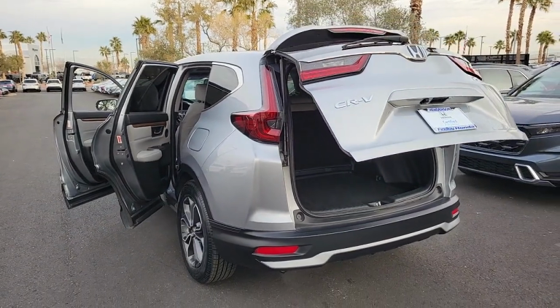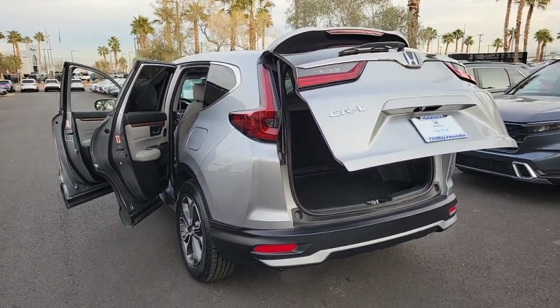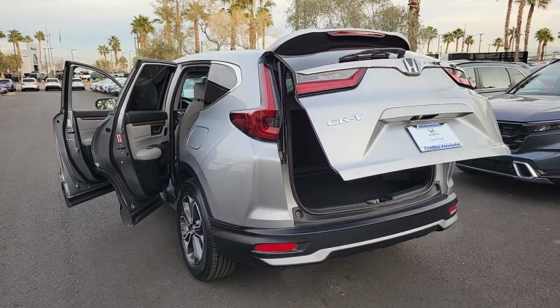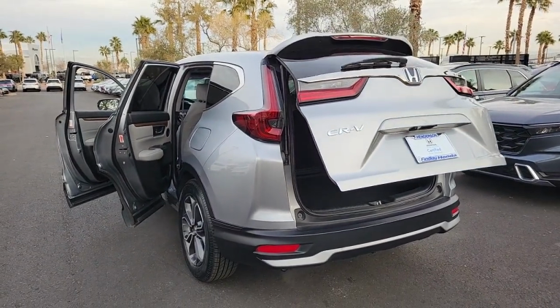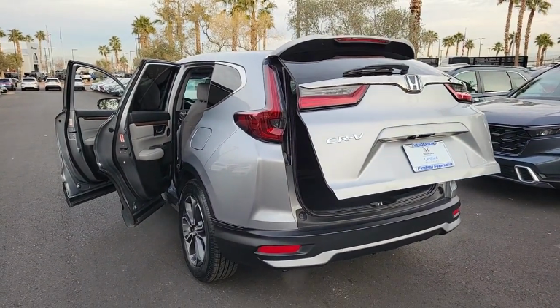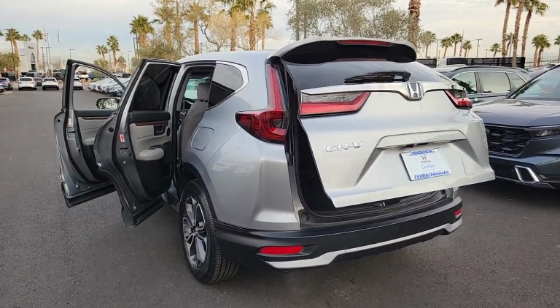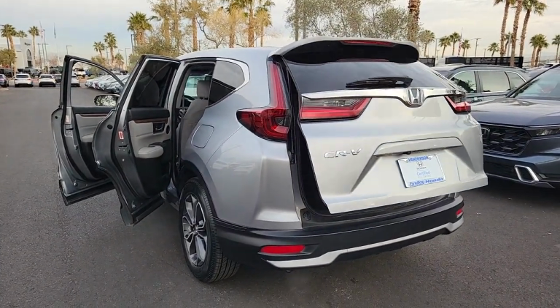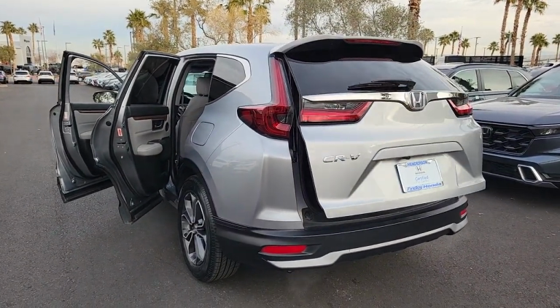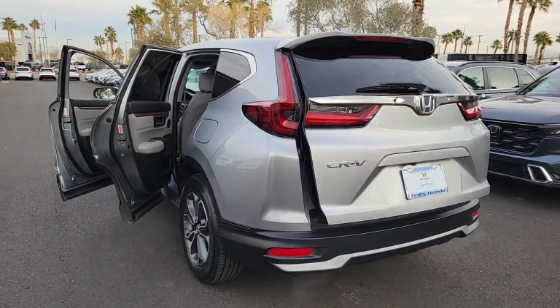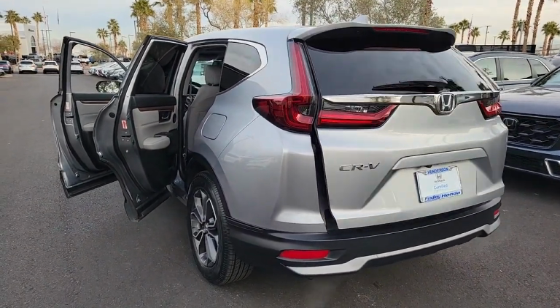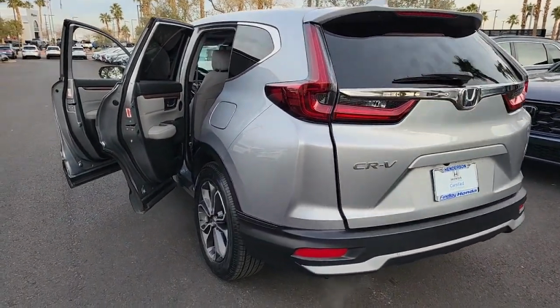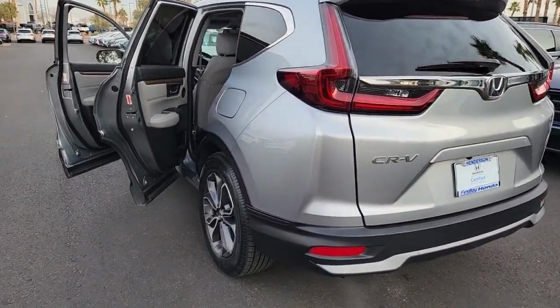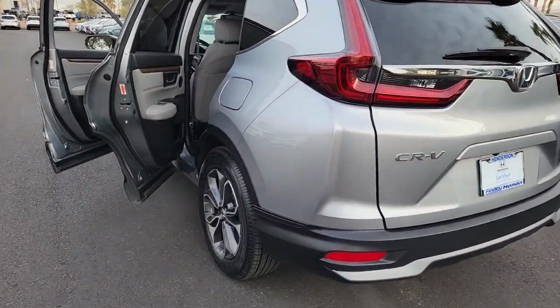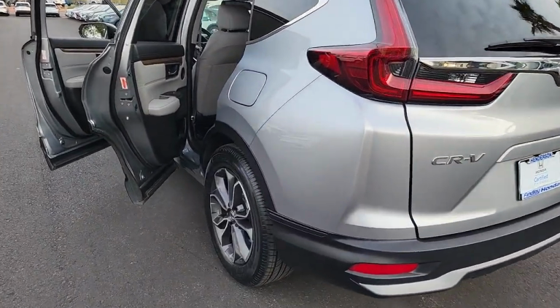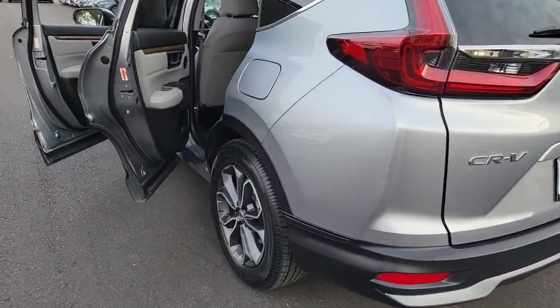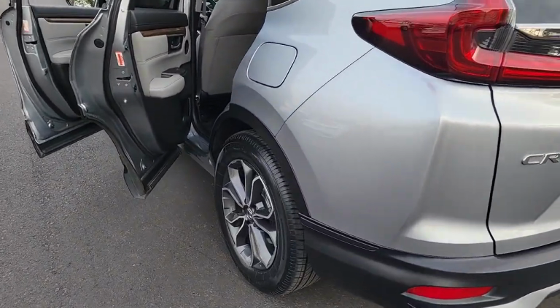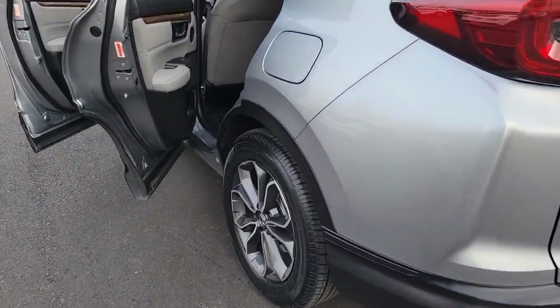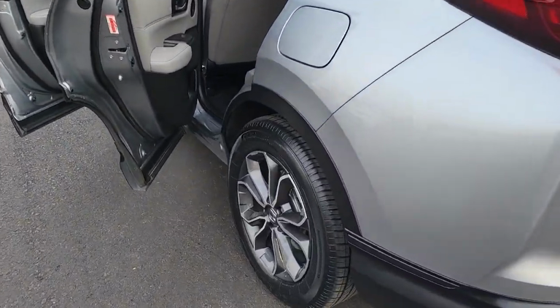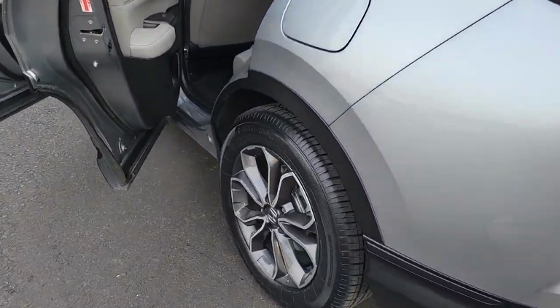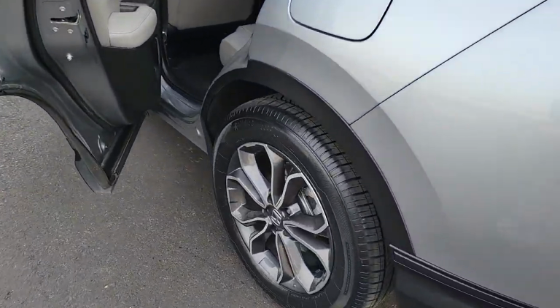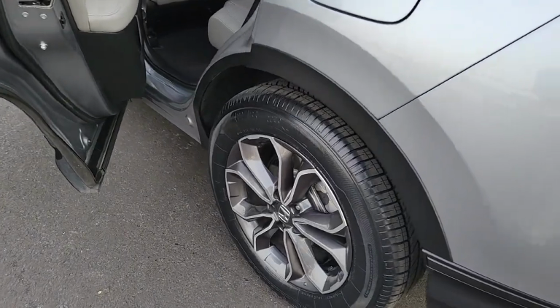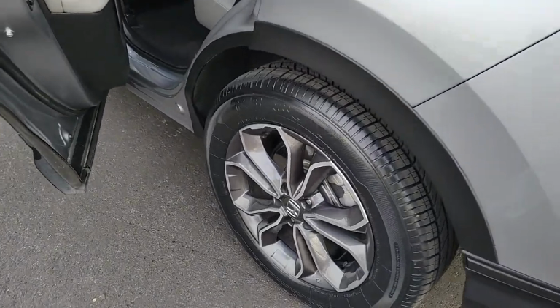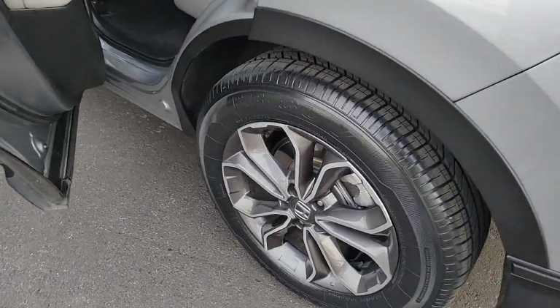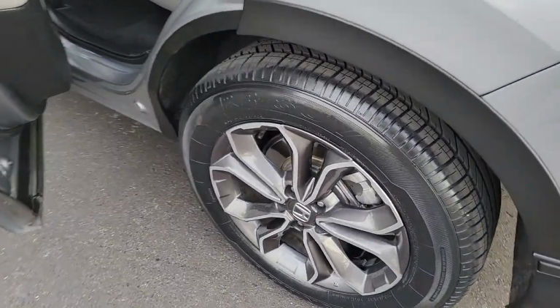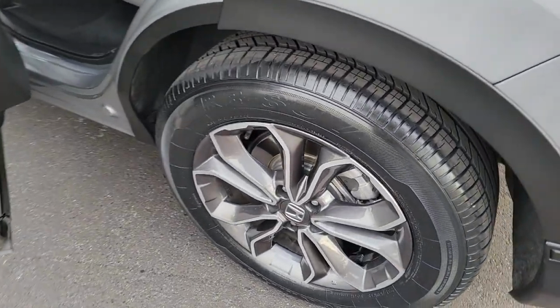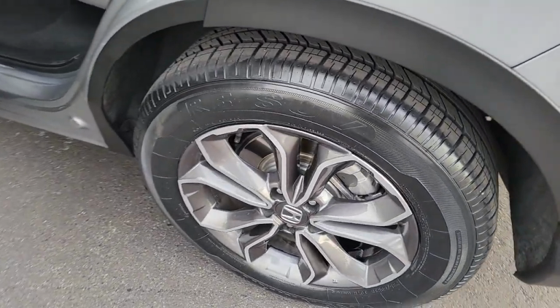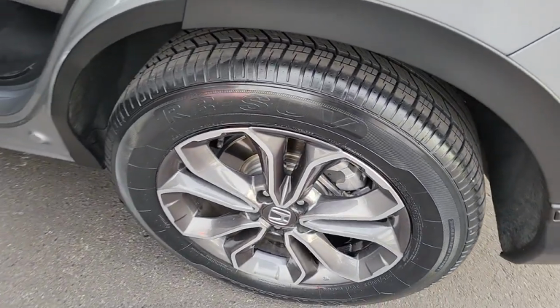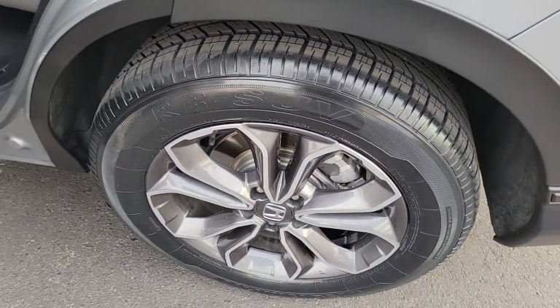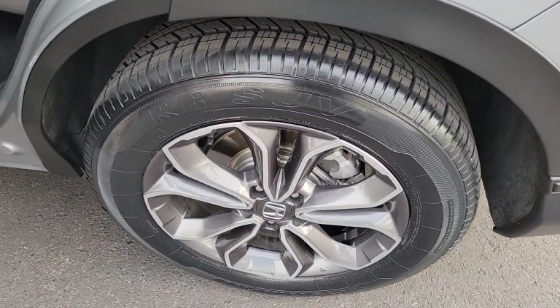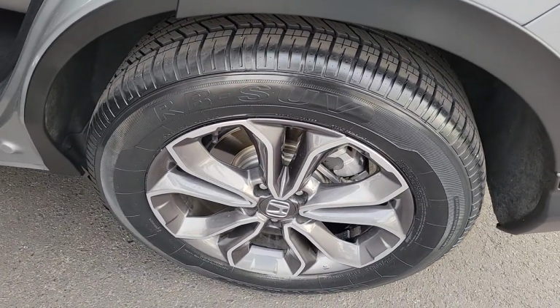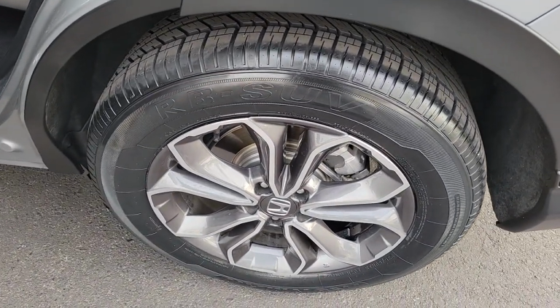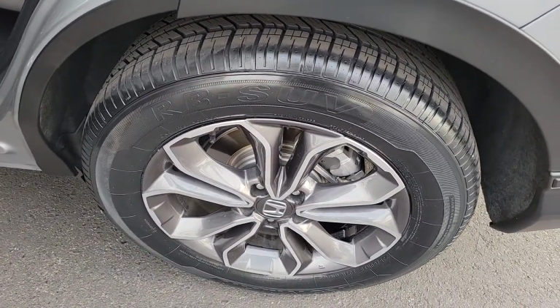Driver adjustable lumbar, auto dimming rear view mirror, tire pressure monitoring system, universal garage door opener.